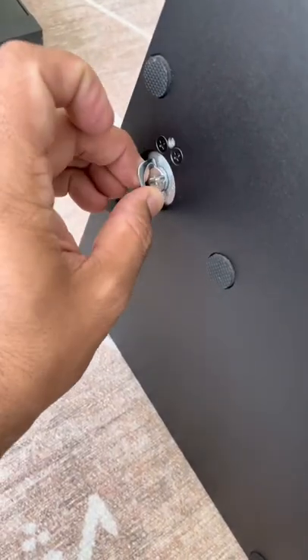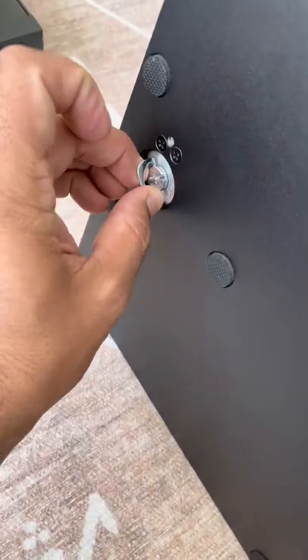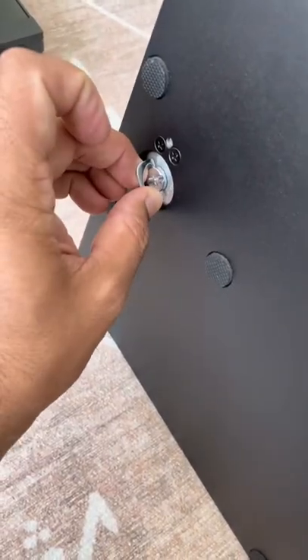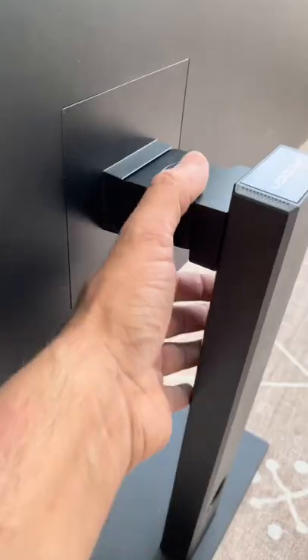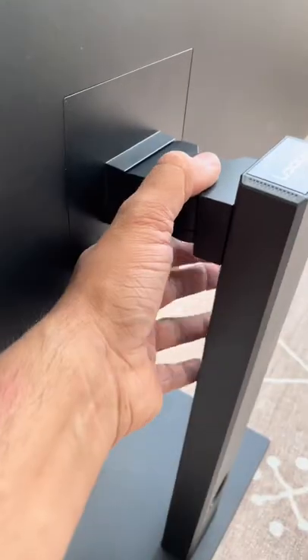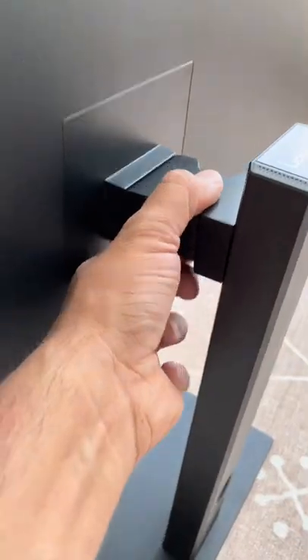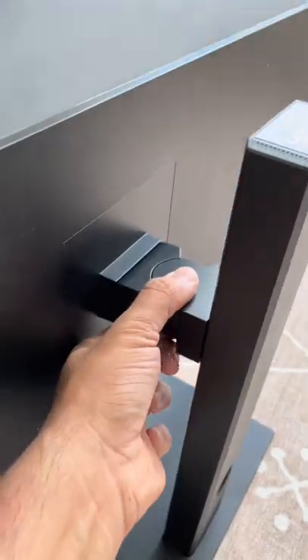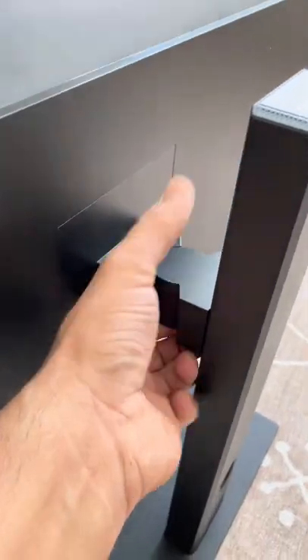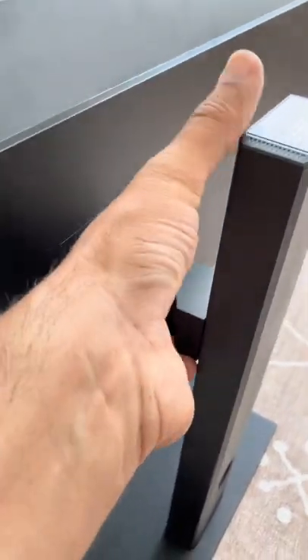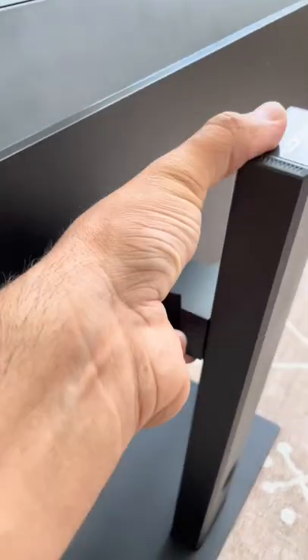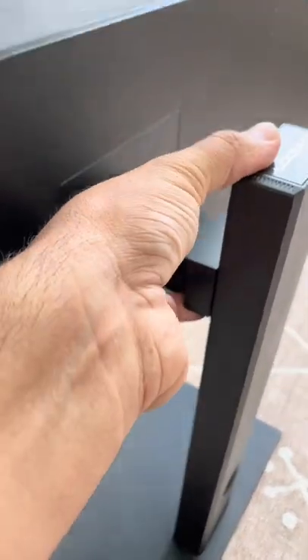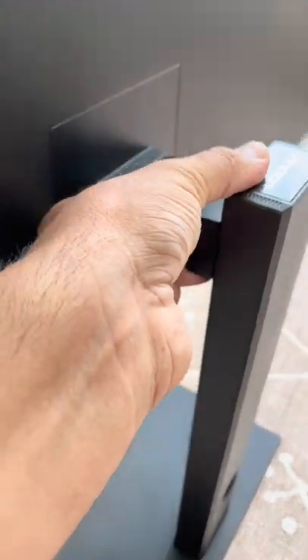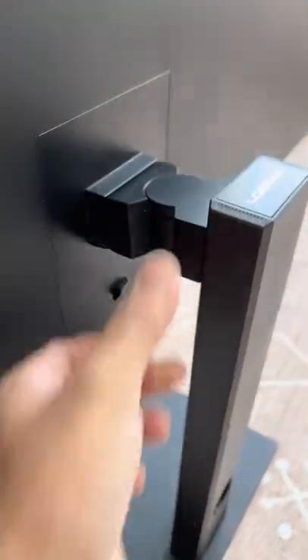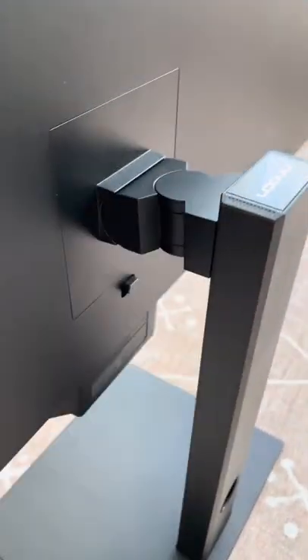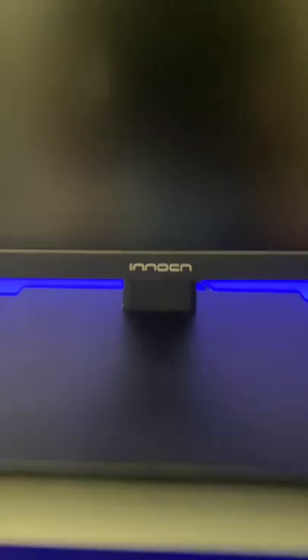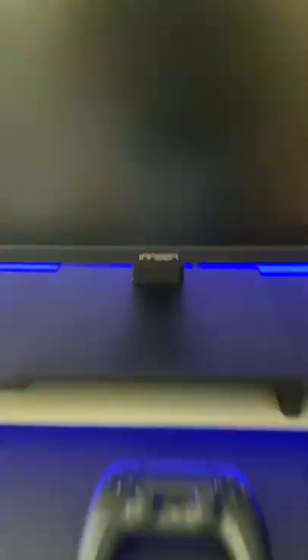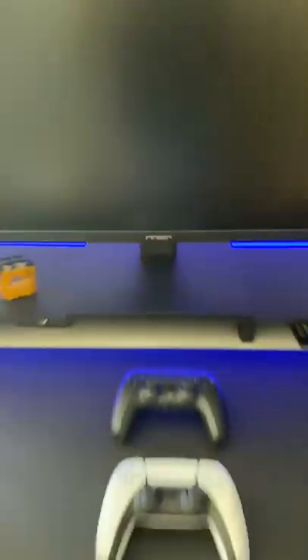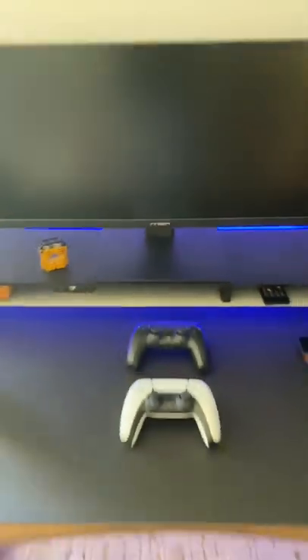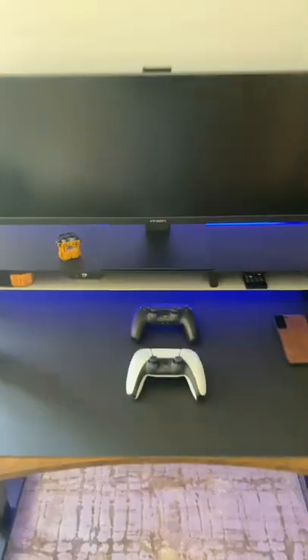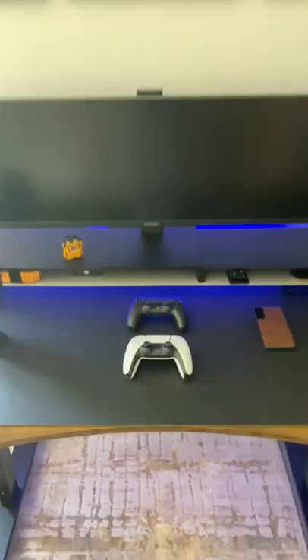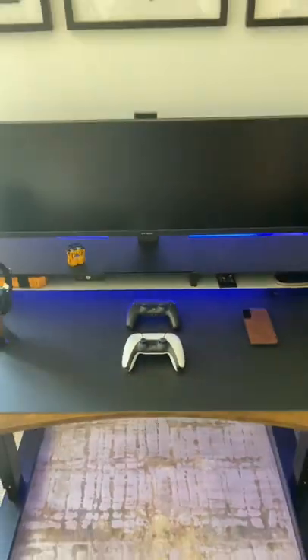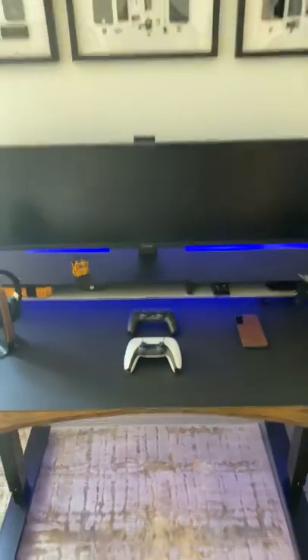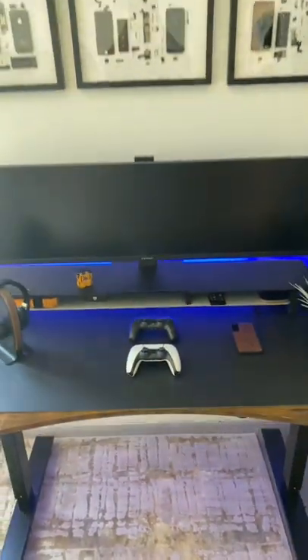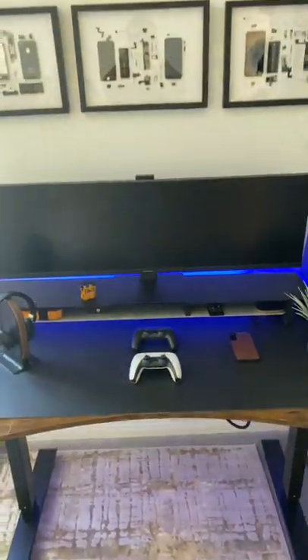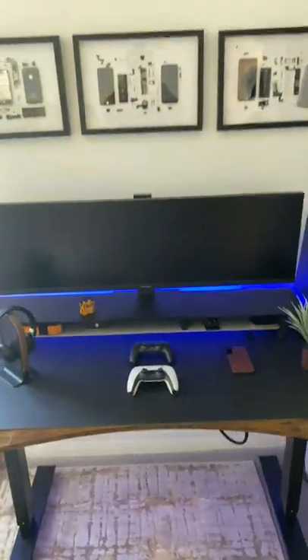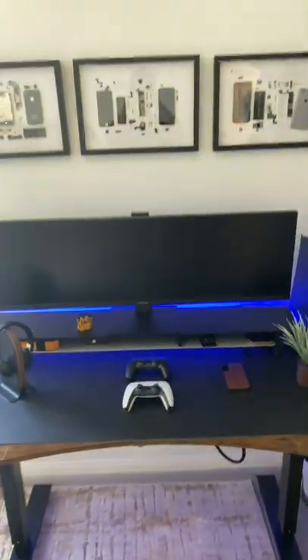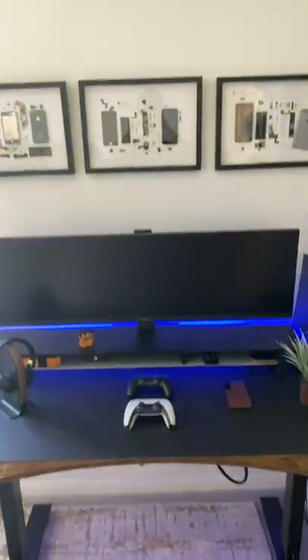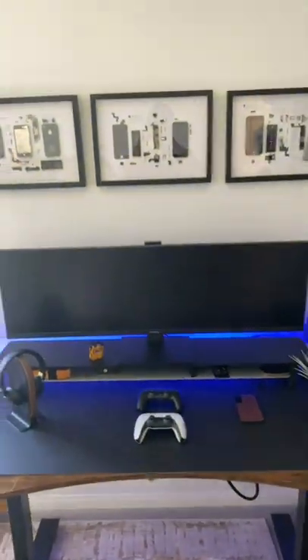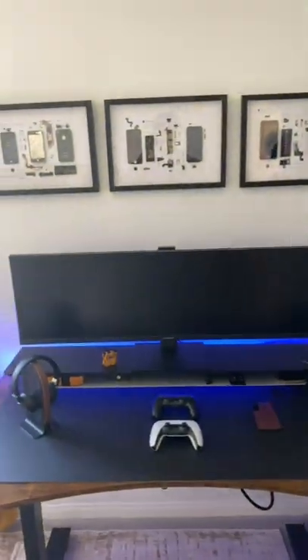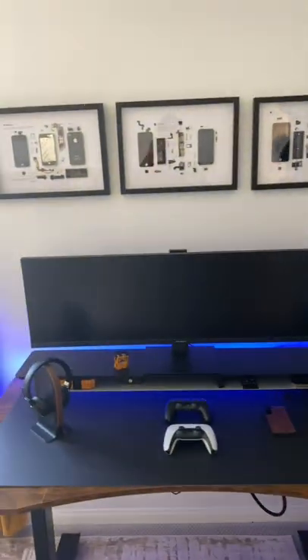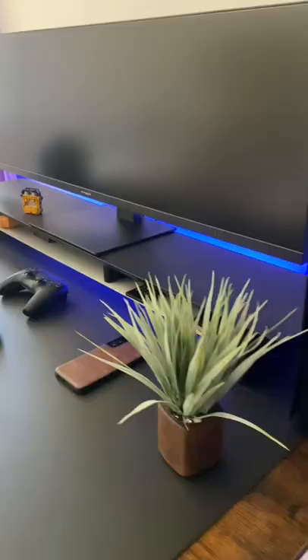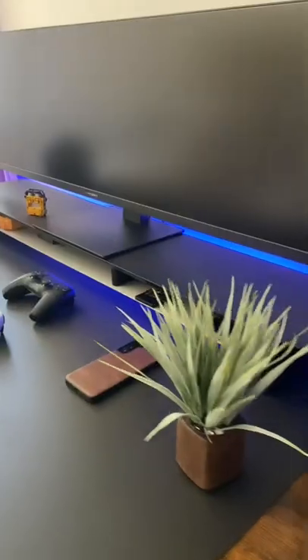Setup is nice and easy — you can easily adjust the height. Here's the final product. Look at this guys, love this monitor.